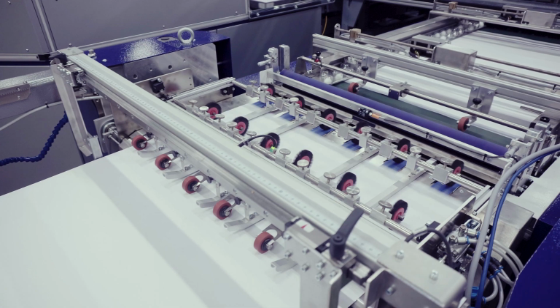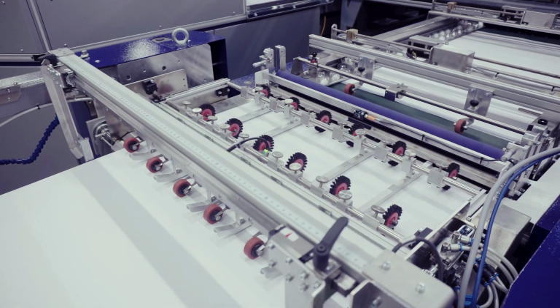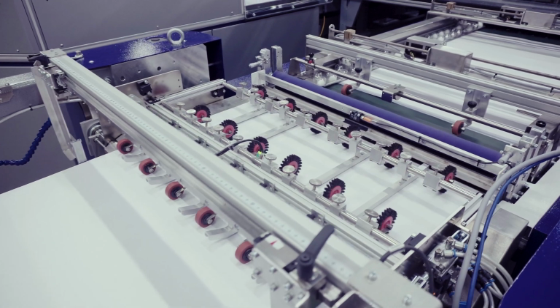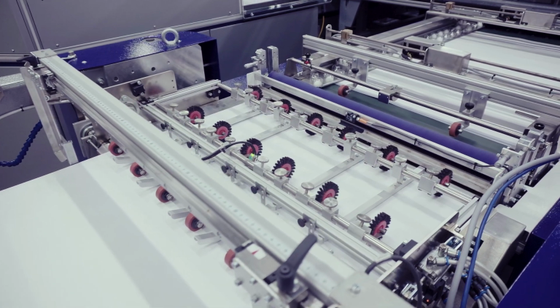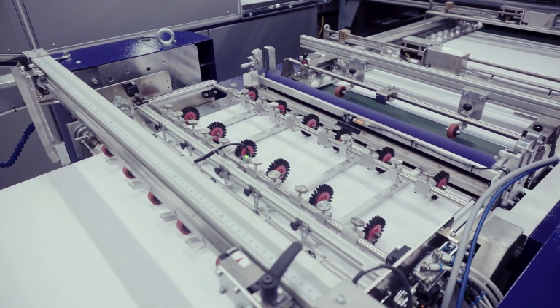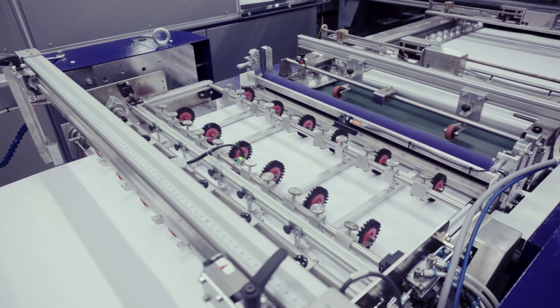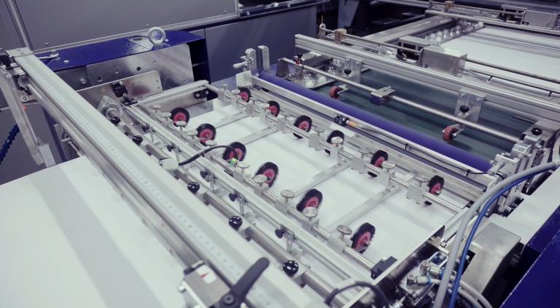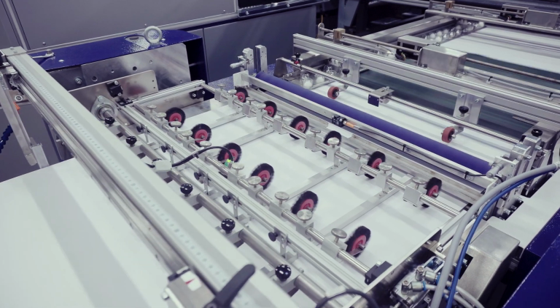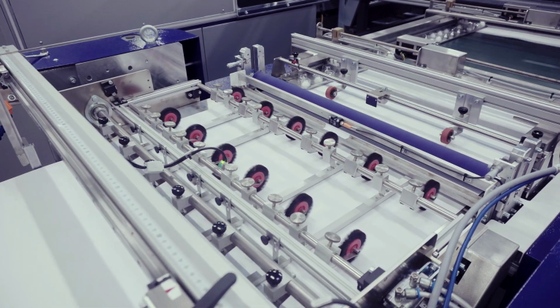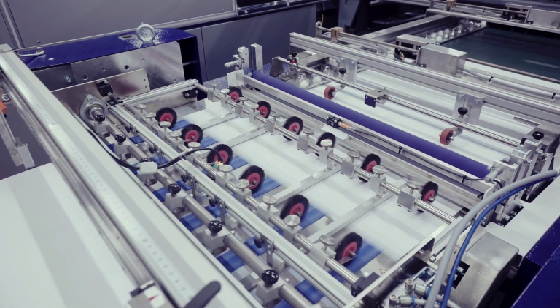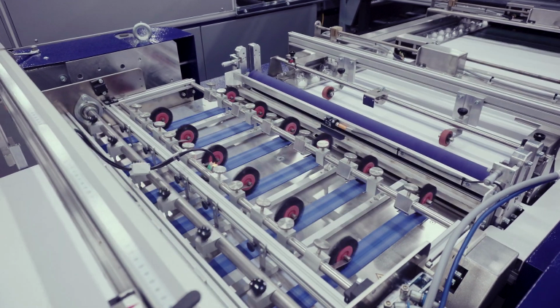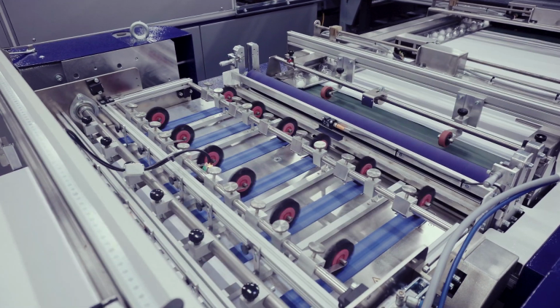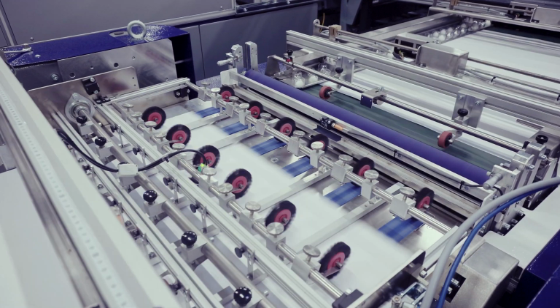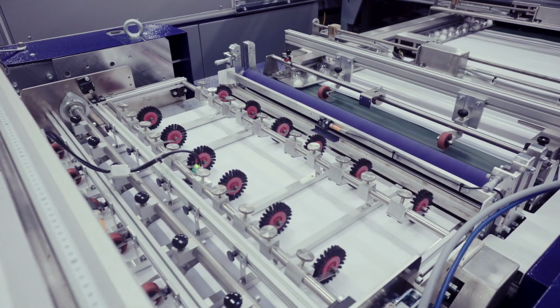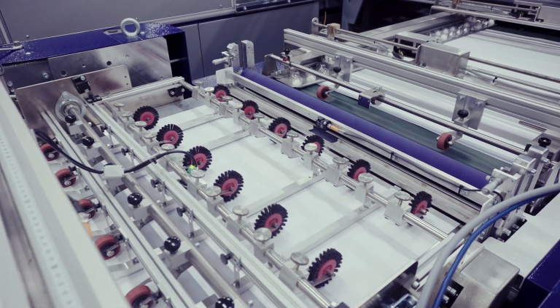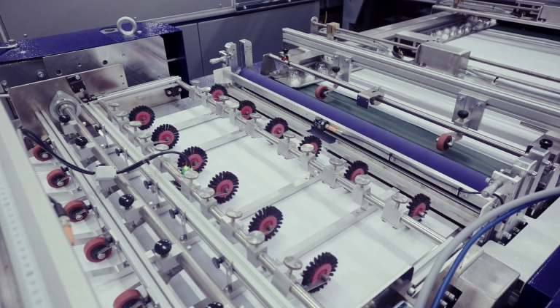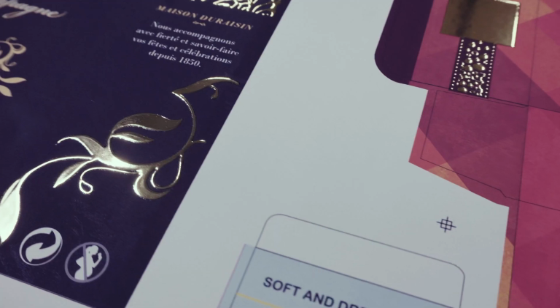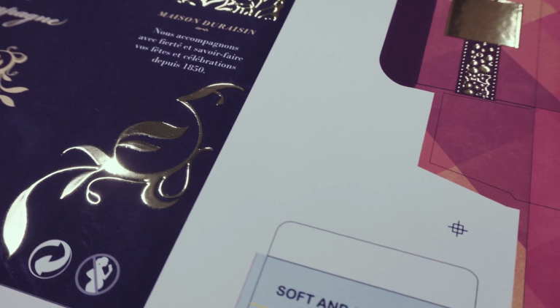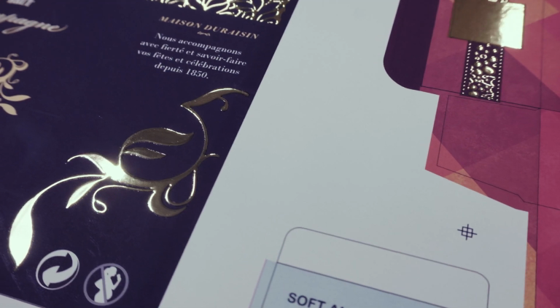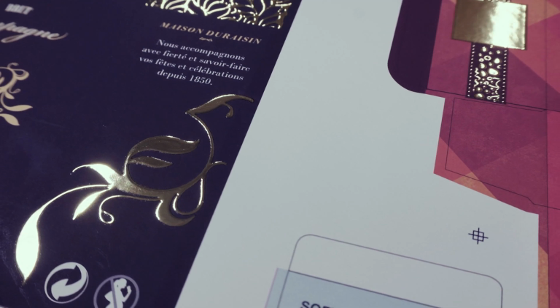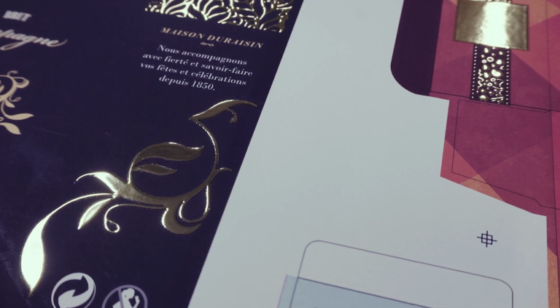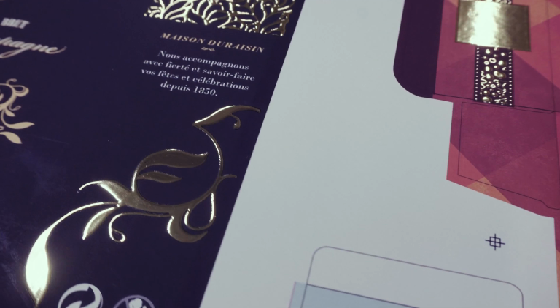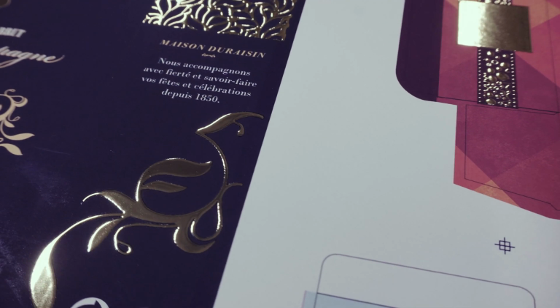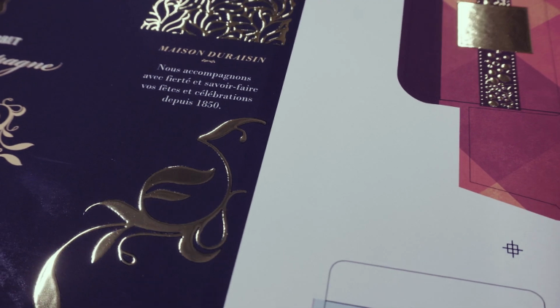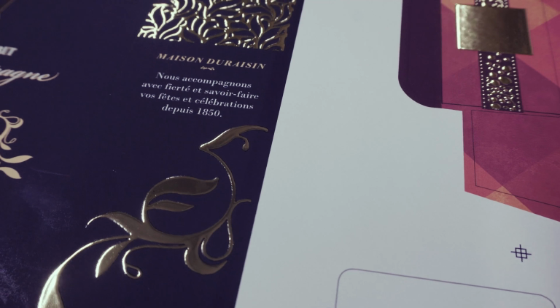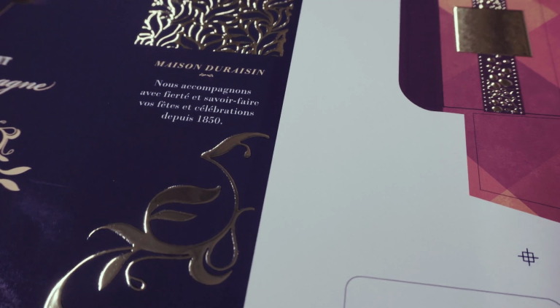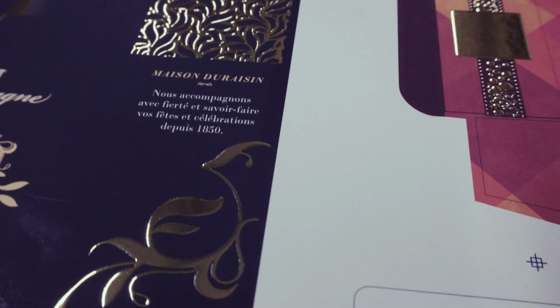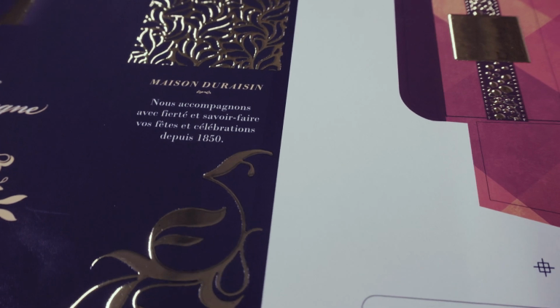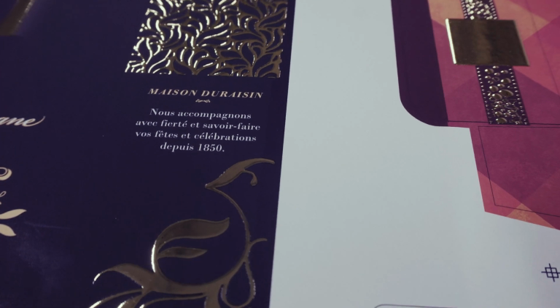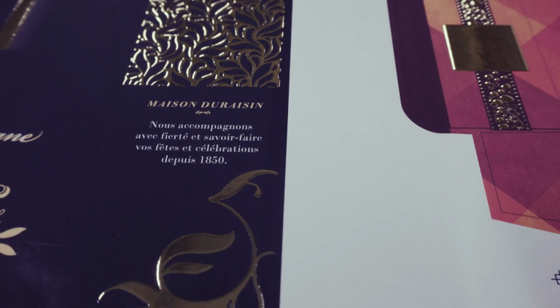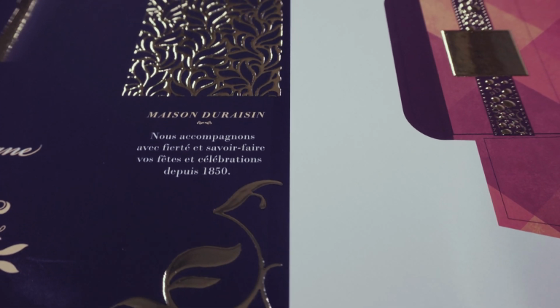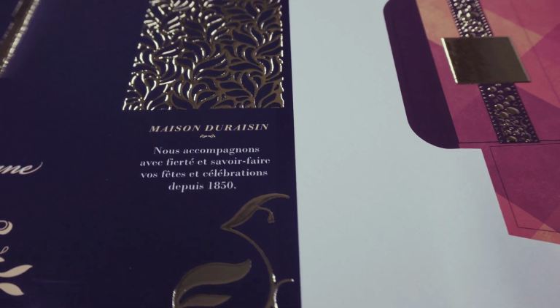We are the first product bringing printing to finishing in one pass.